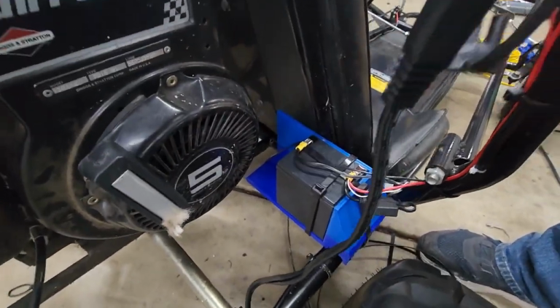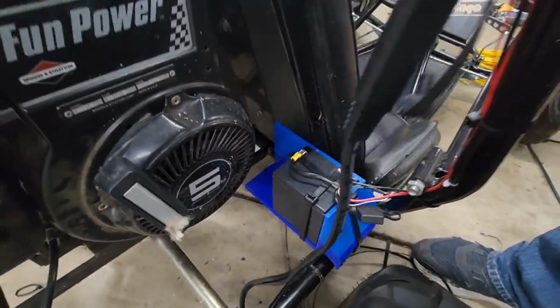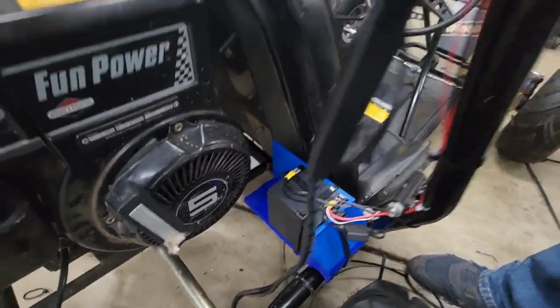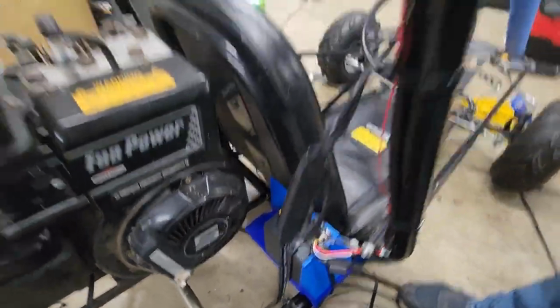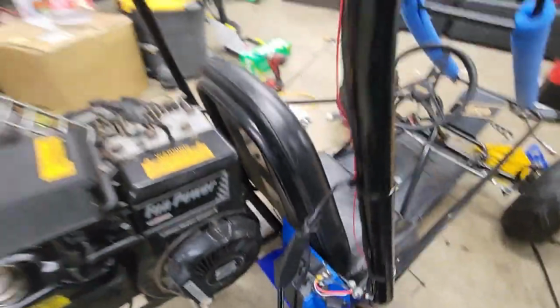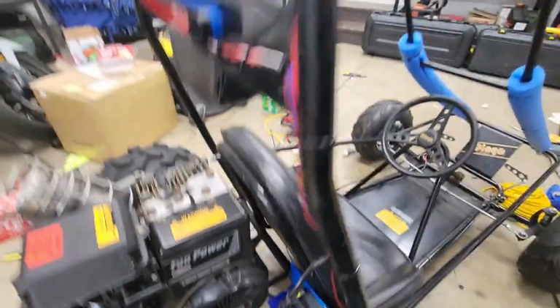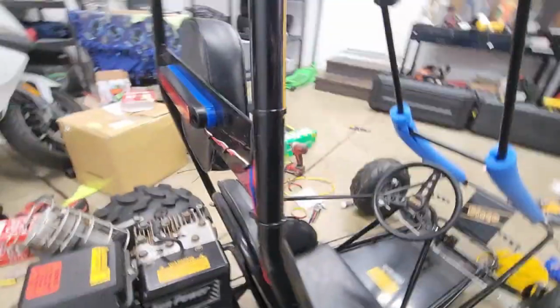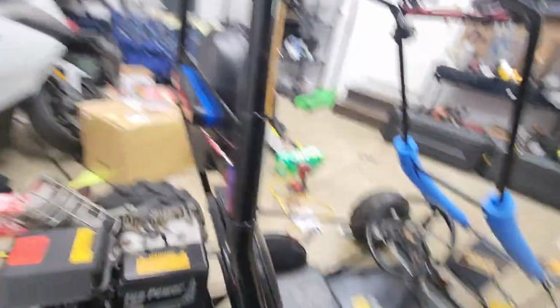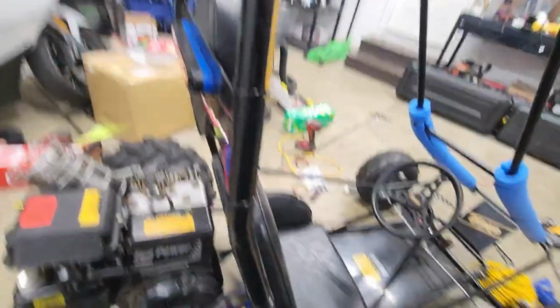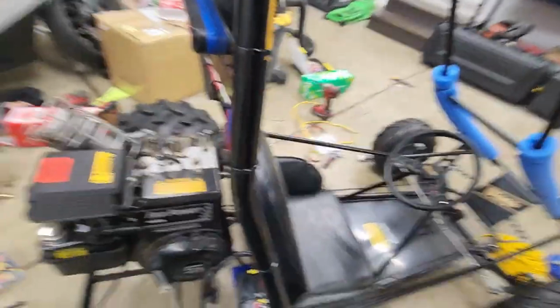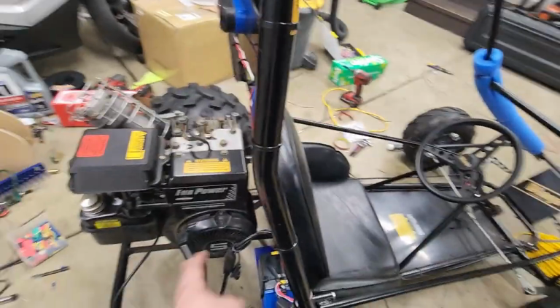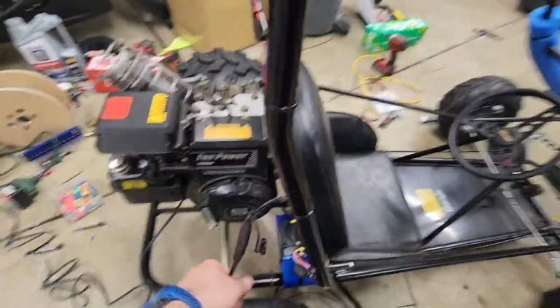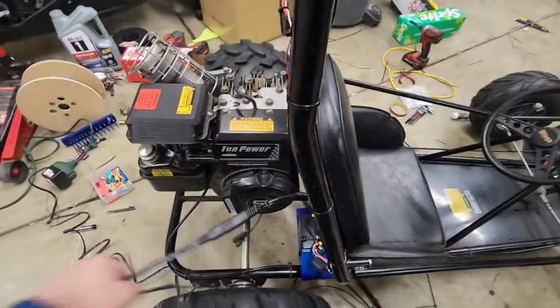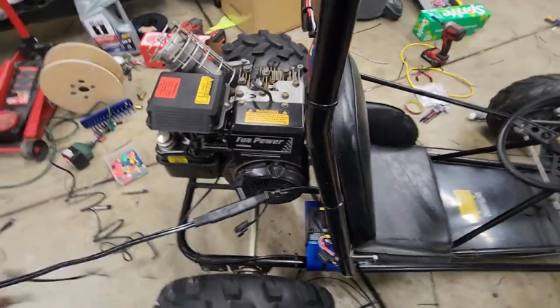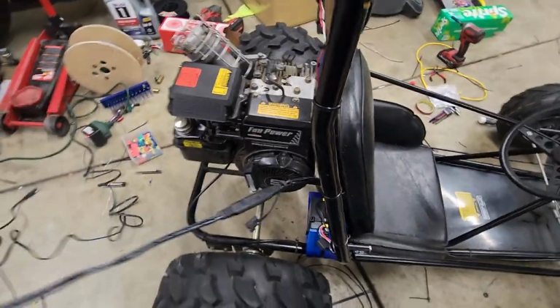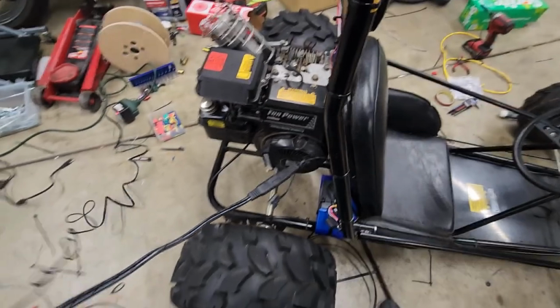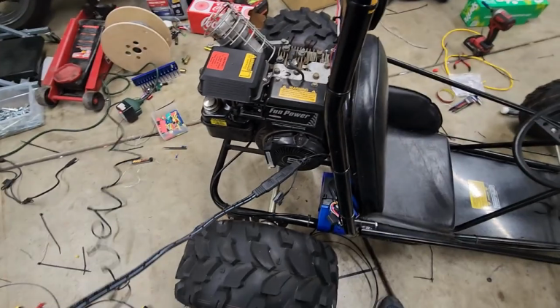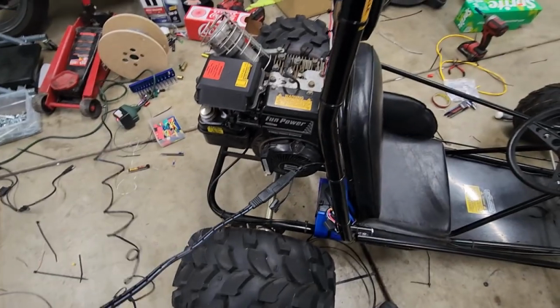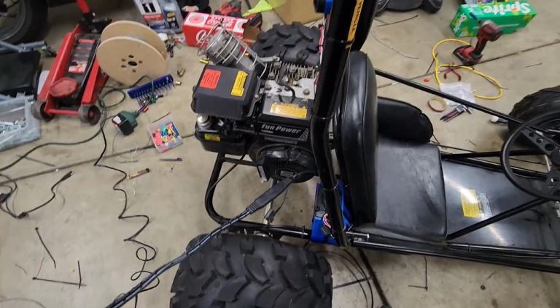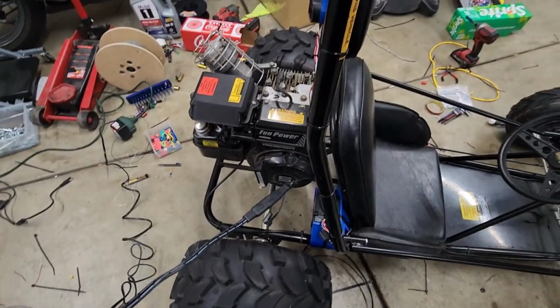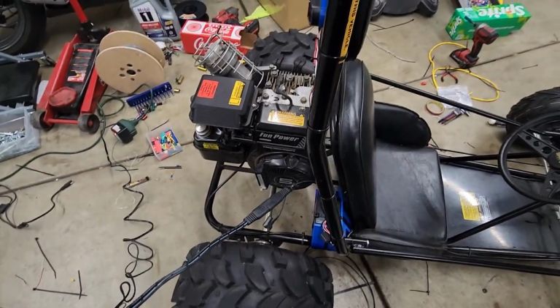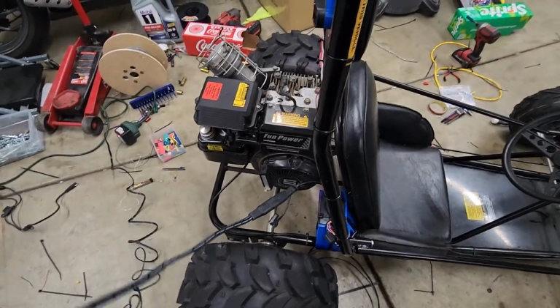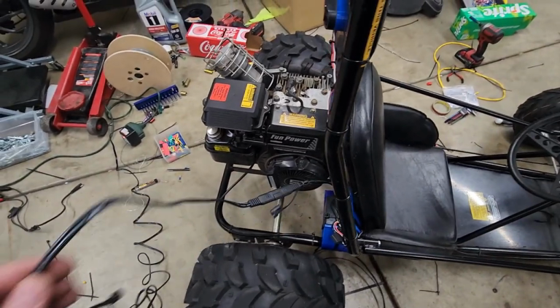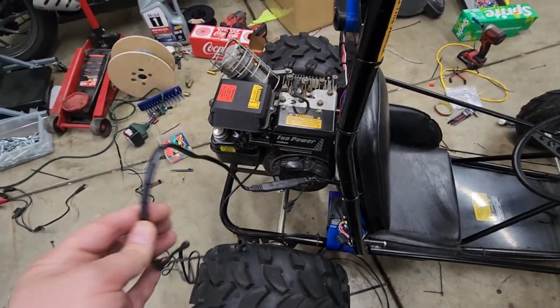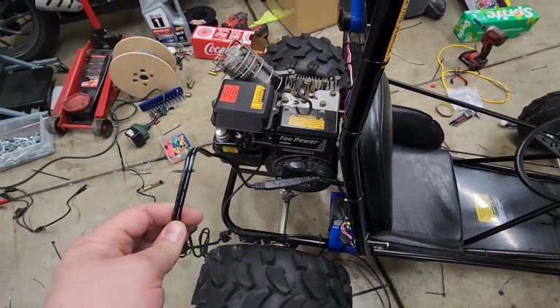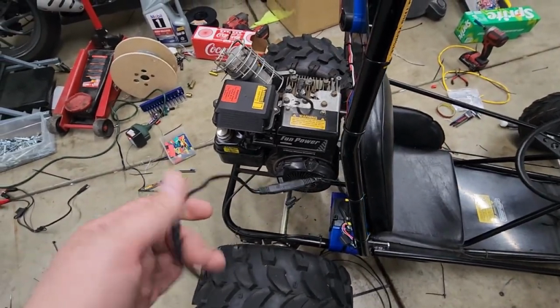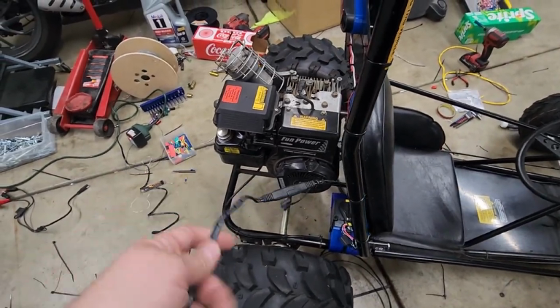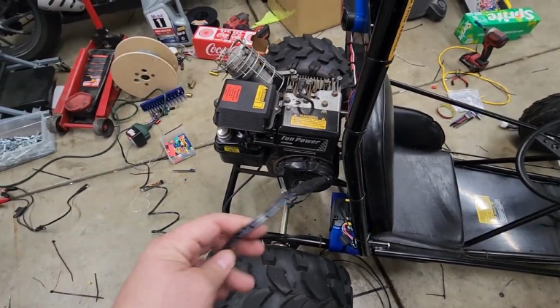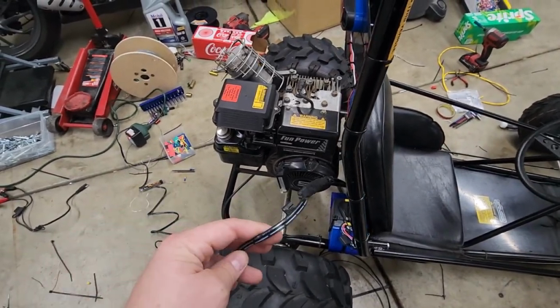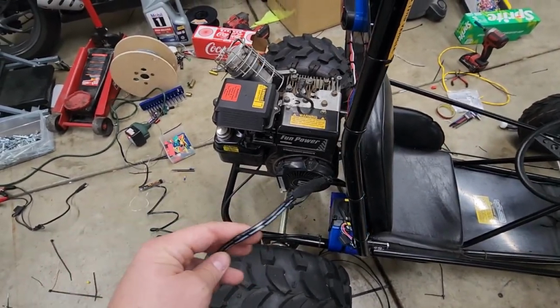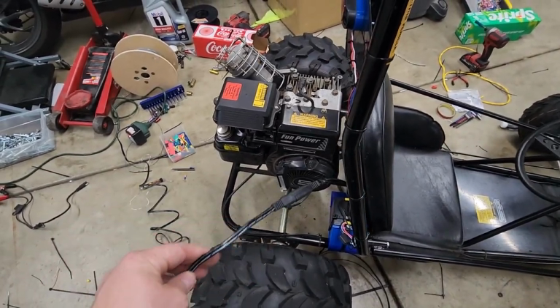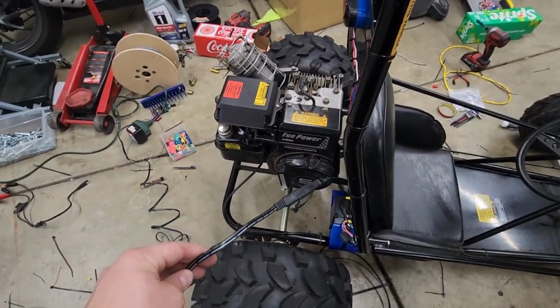I want this charged up and then we'll have to take it for a ride tomorrow.